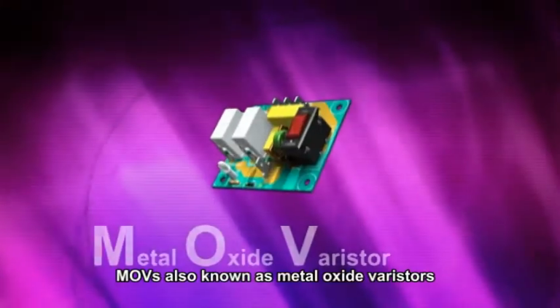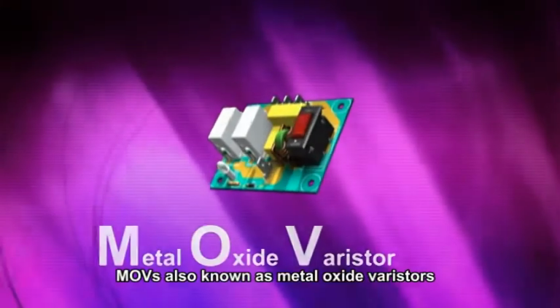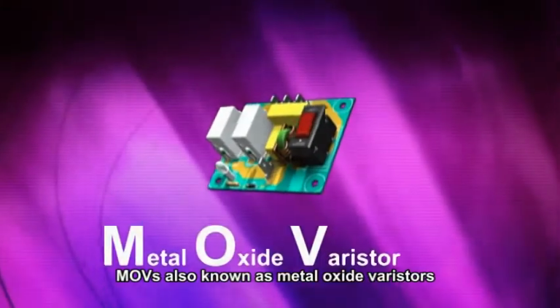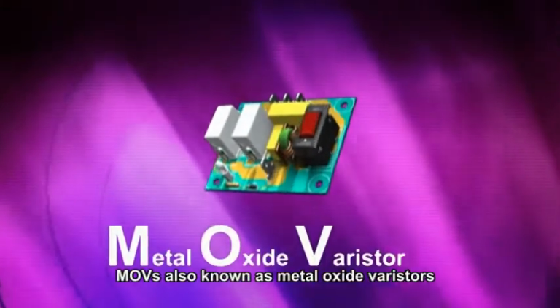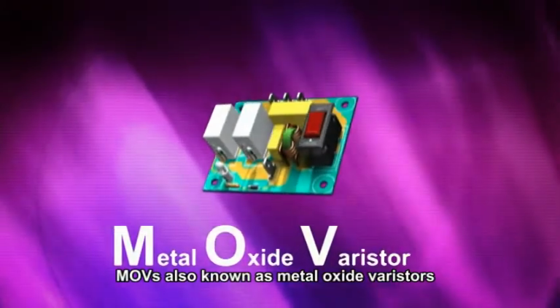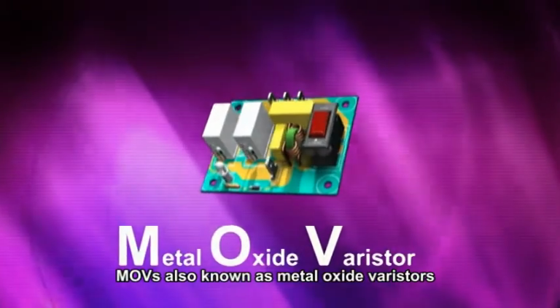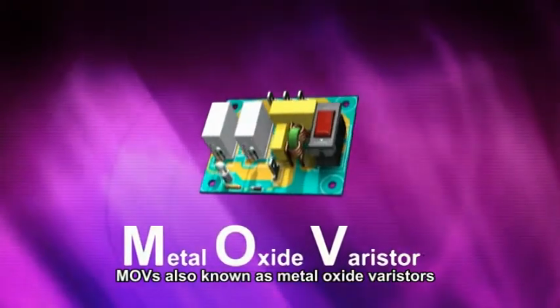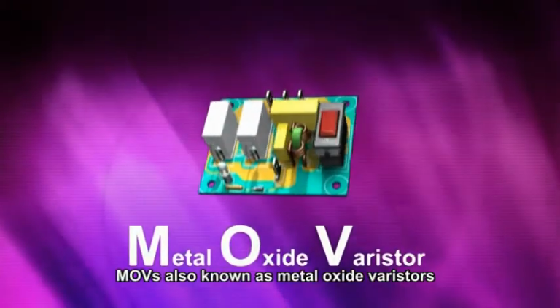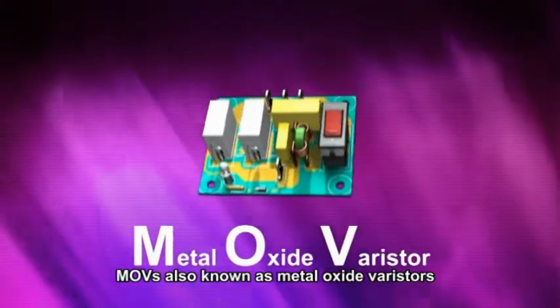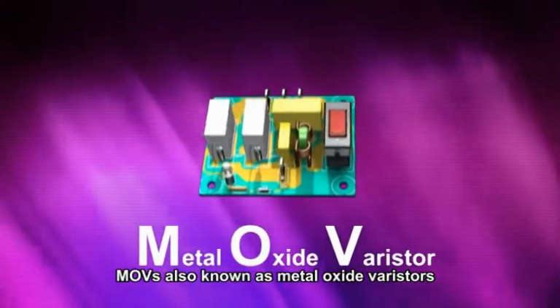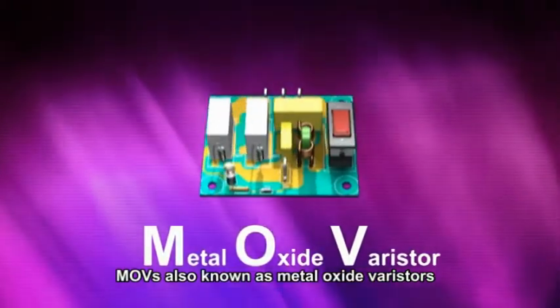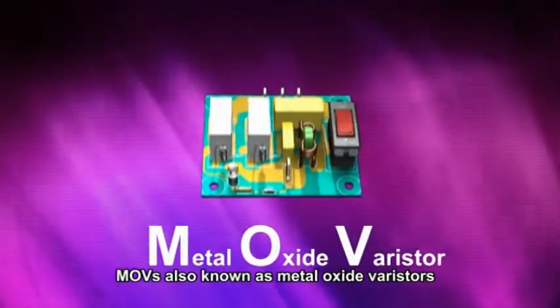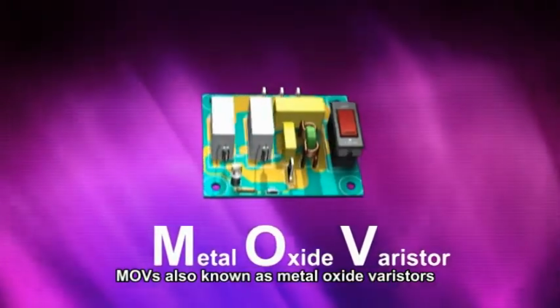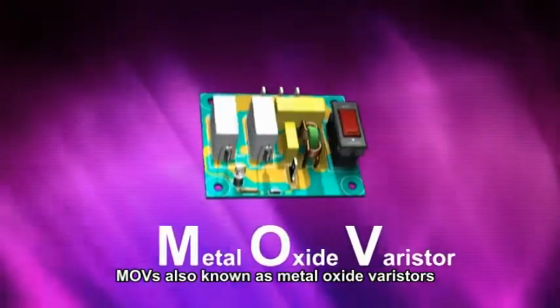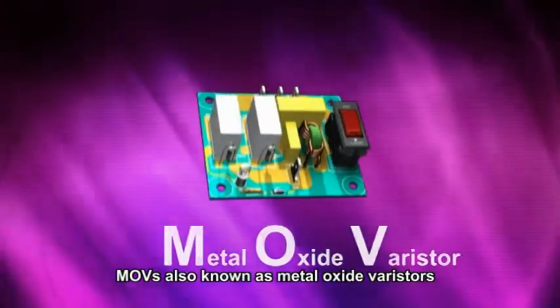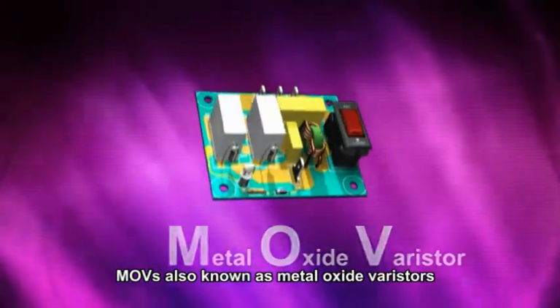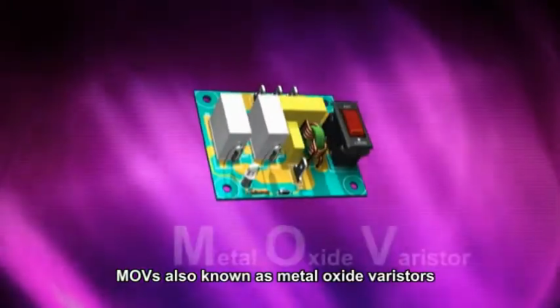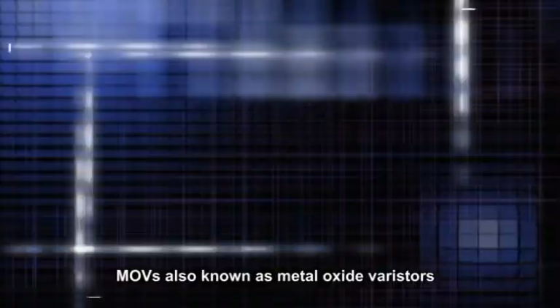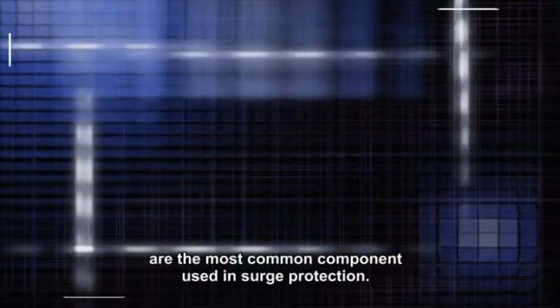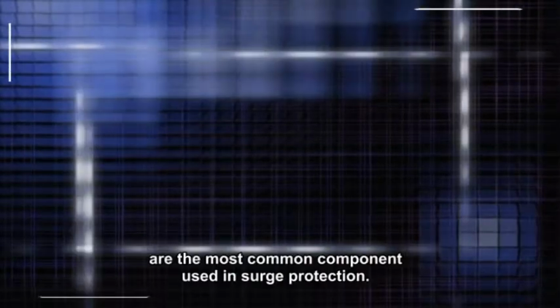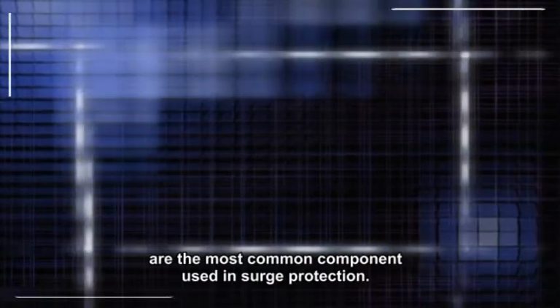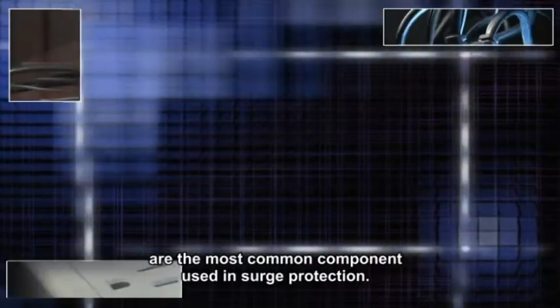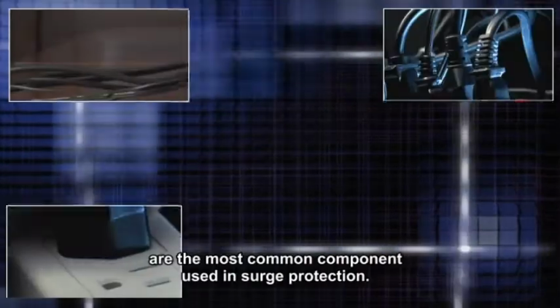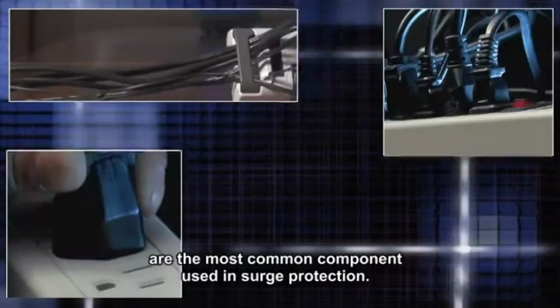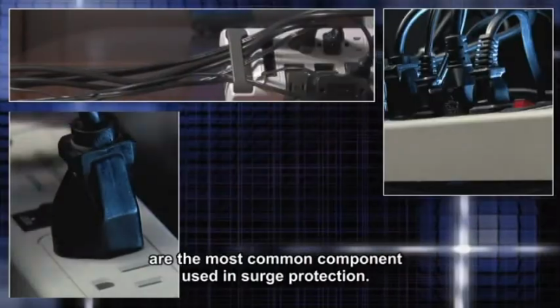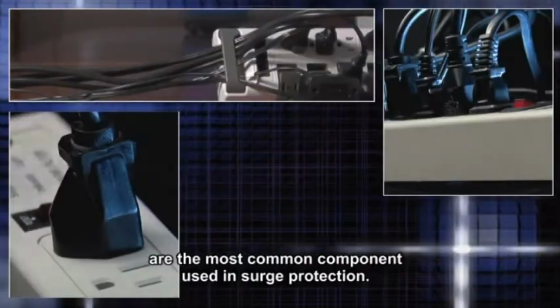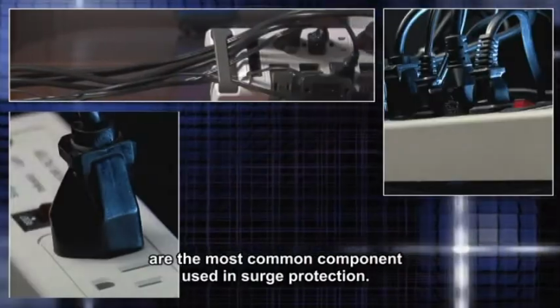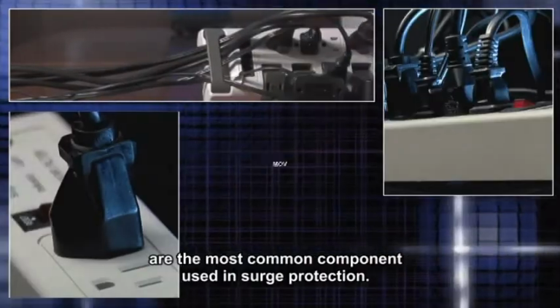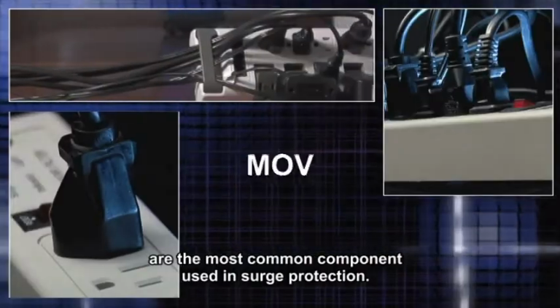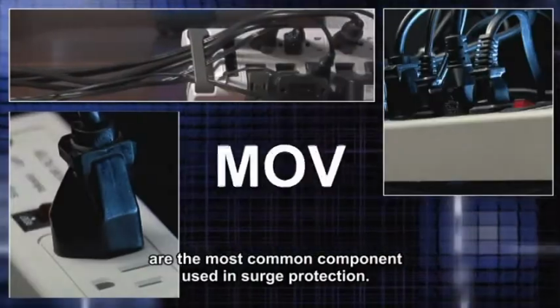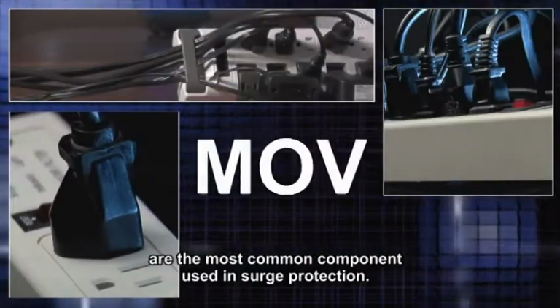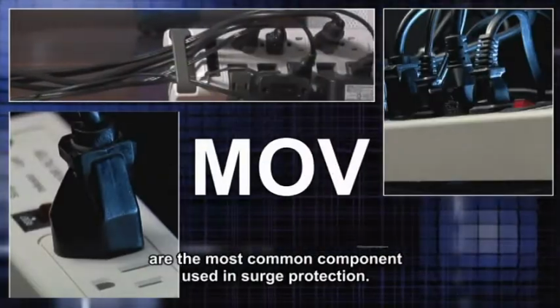MOVs, also known as metal oxide varistors, are the most common component used in surge protection.